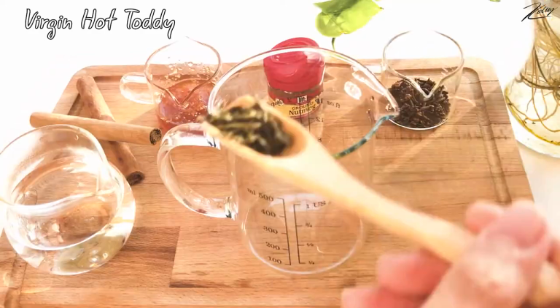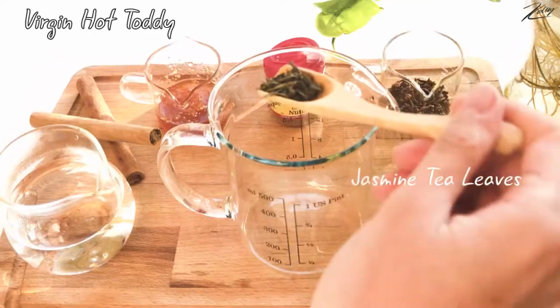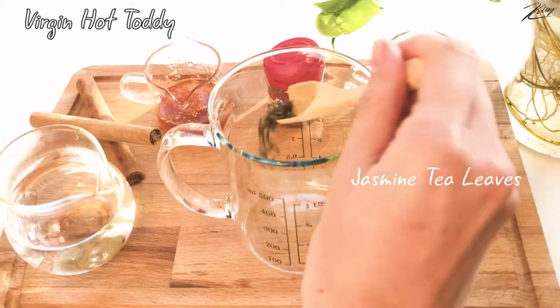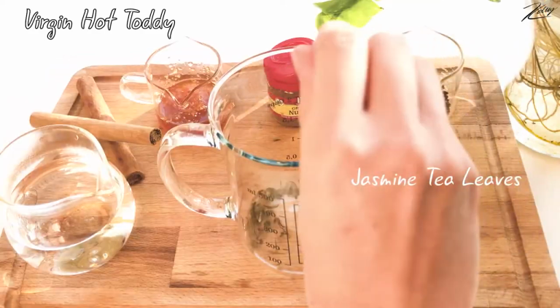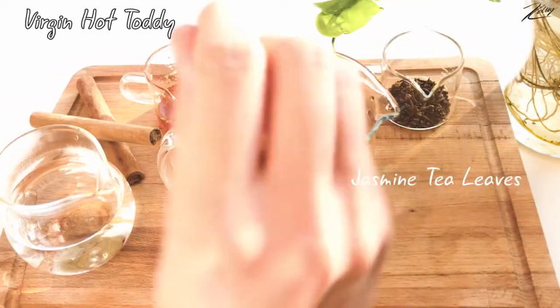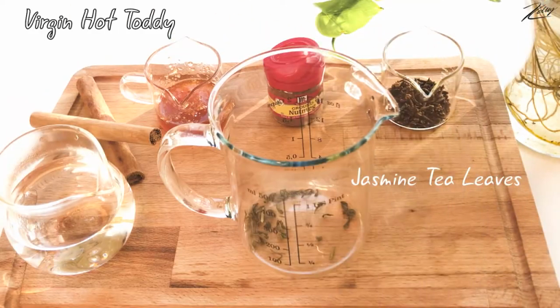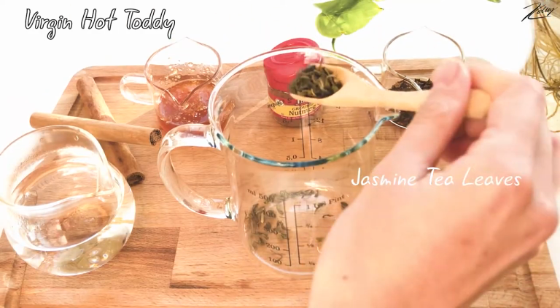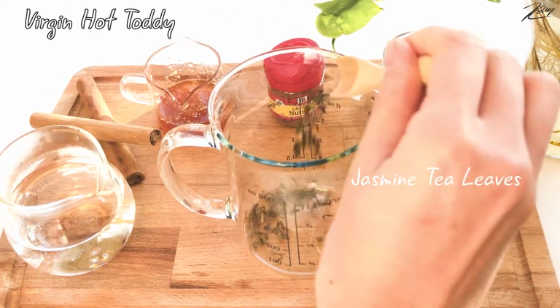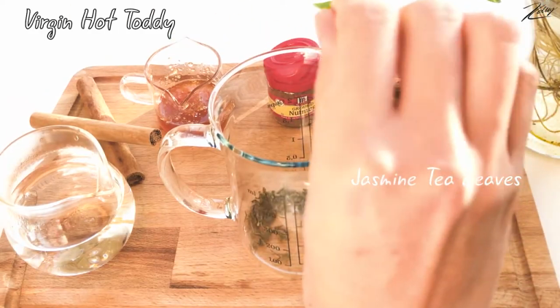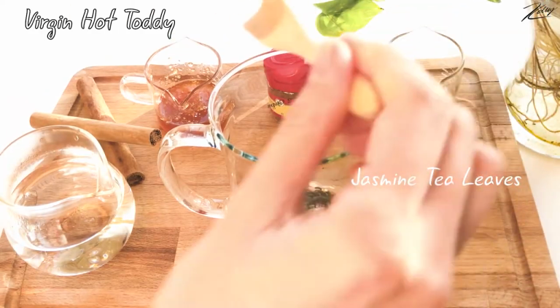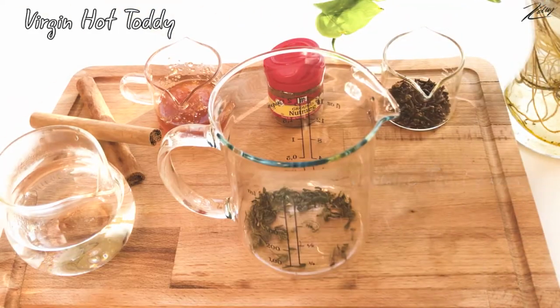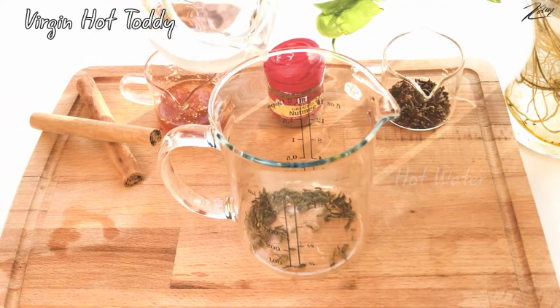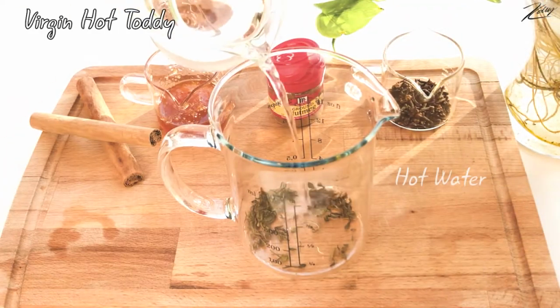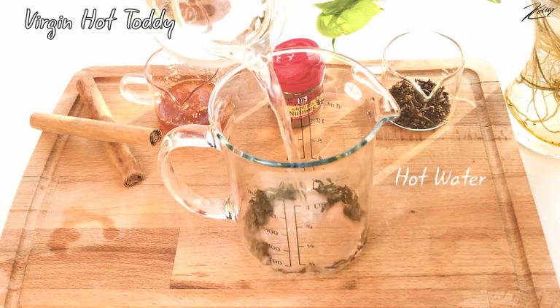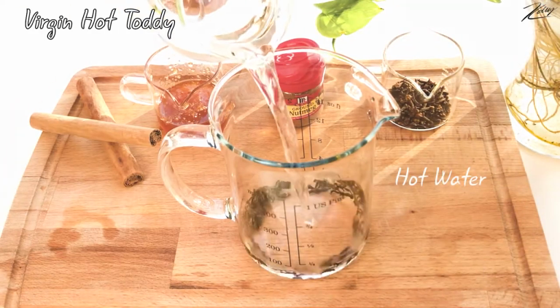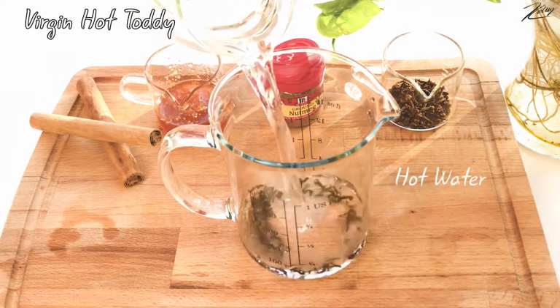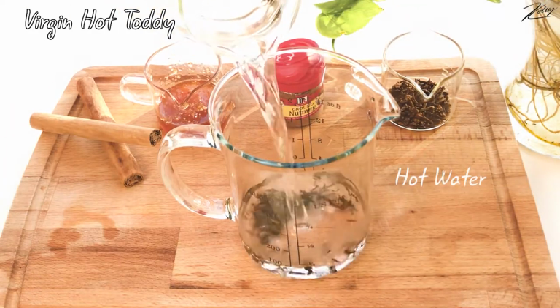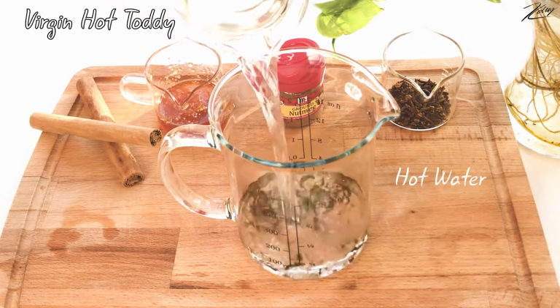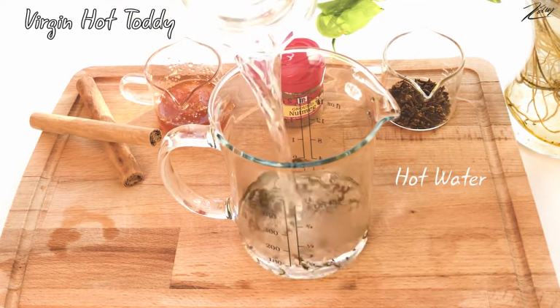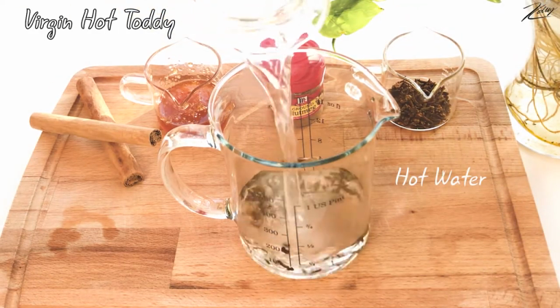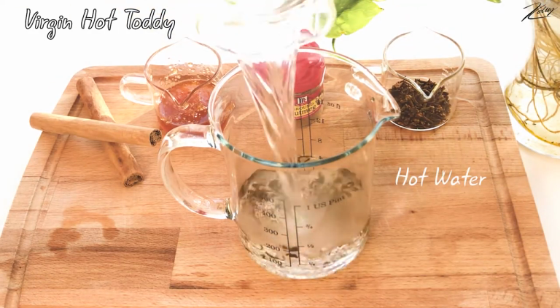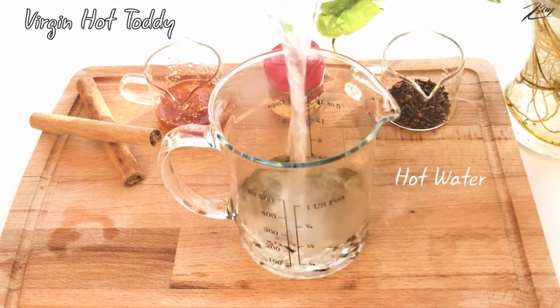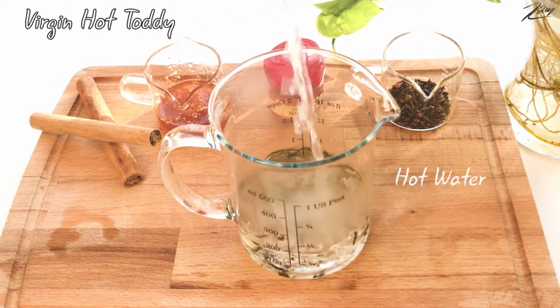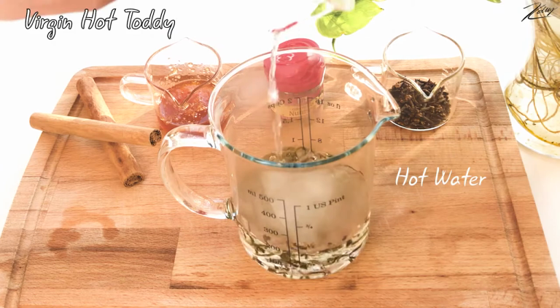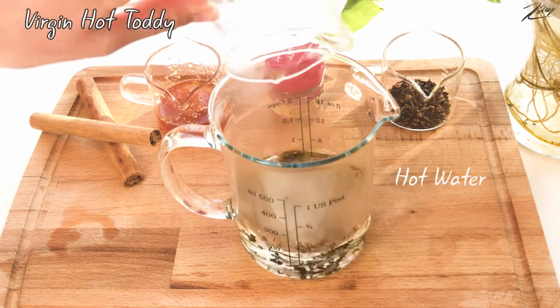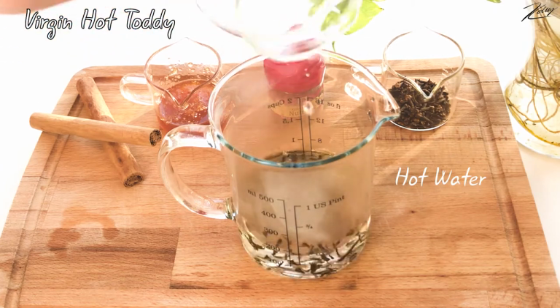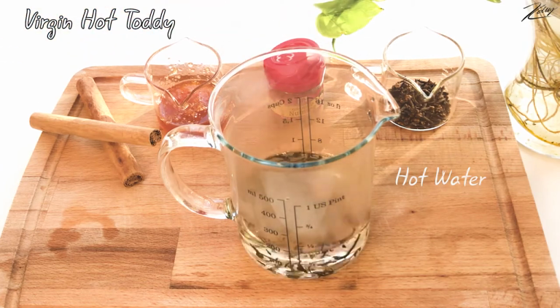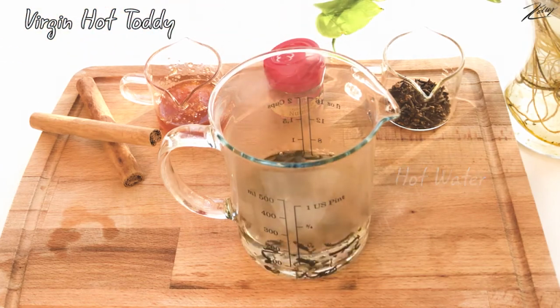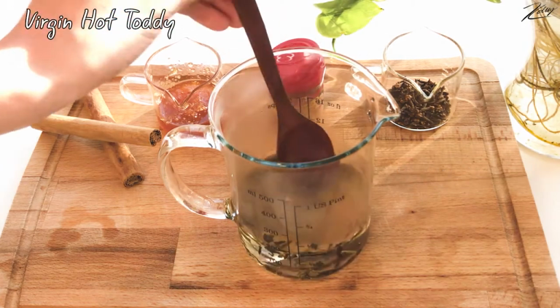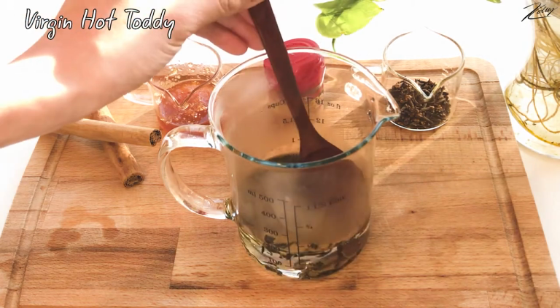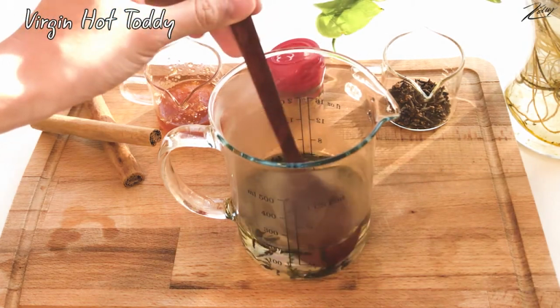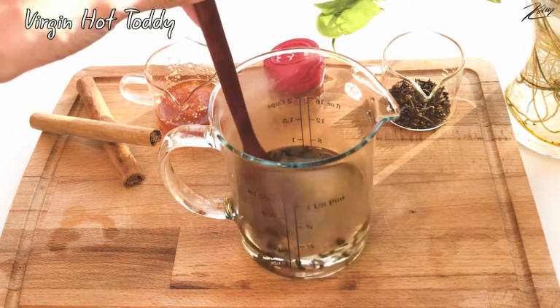Jasmine tea leaves will be used as a main ingredient. Adding some tea leaves to the cup and some hot water.